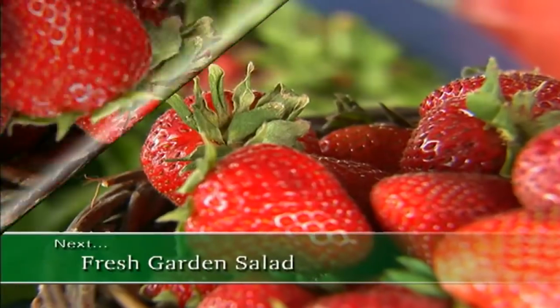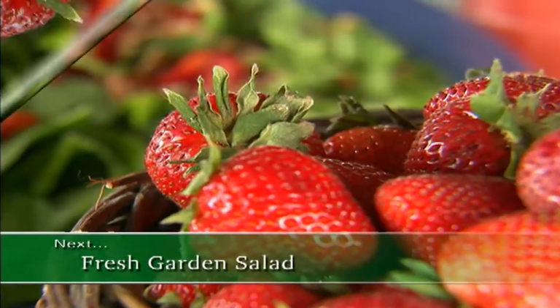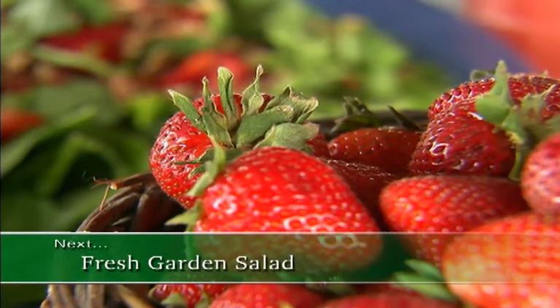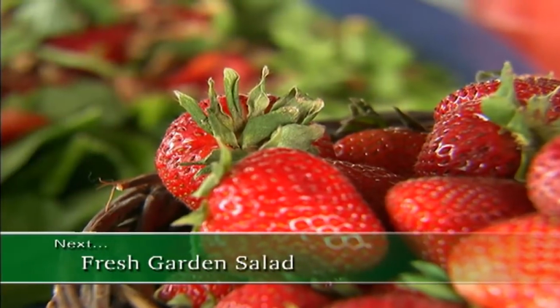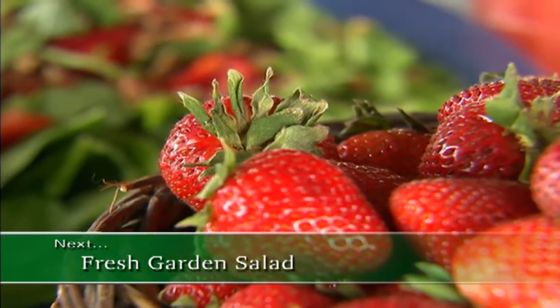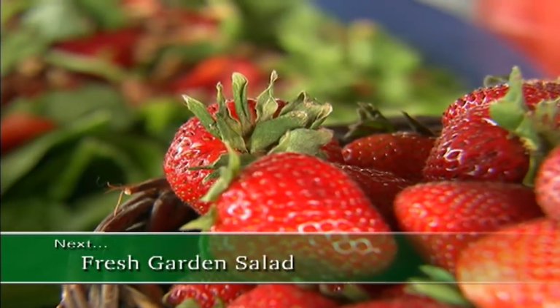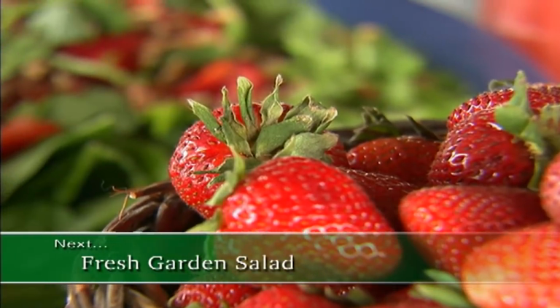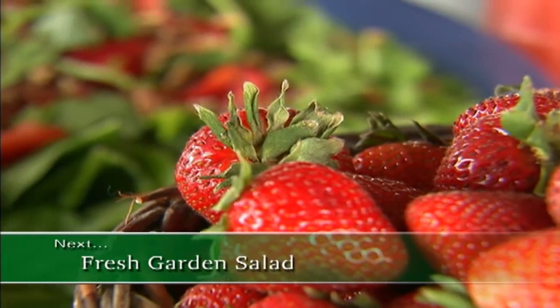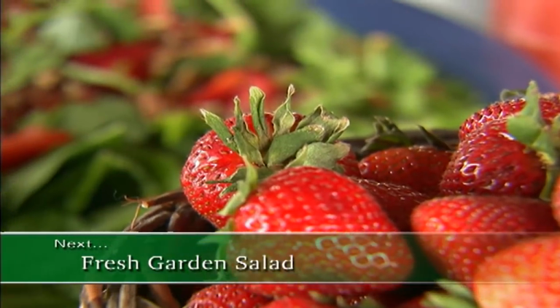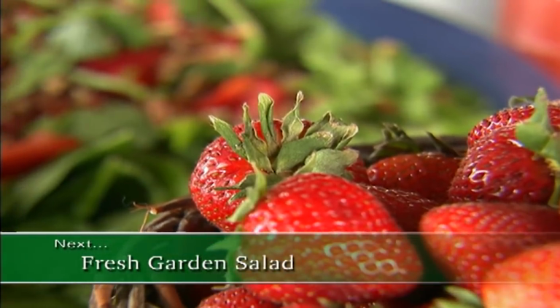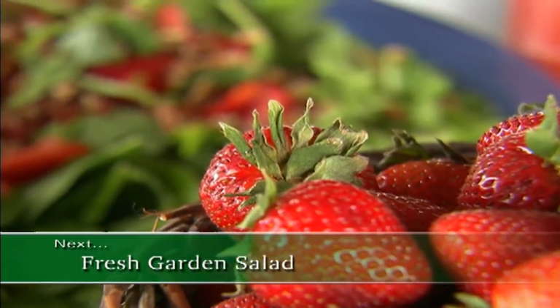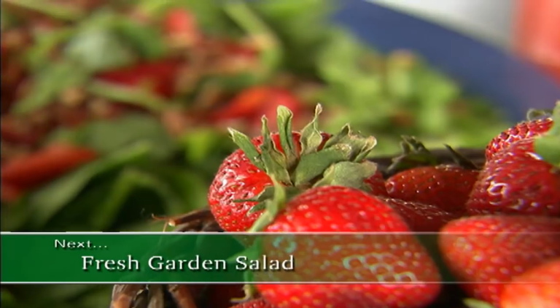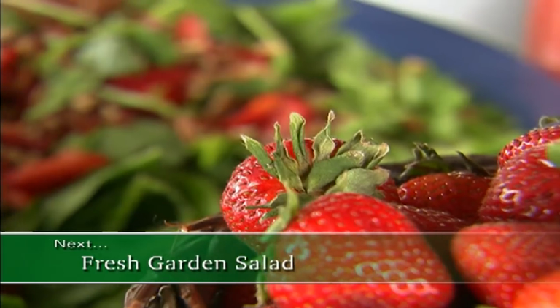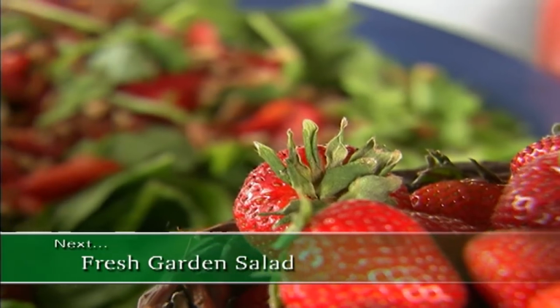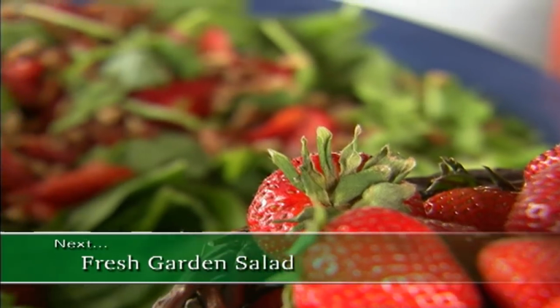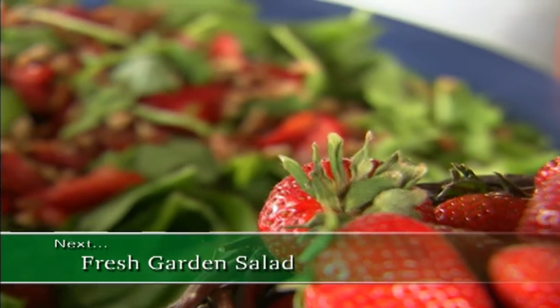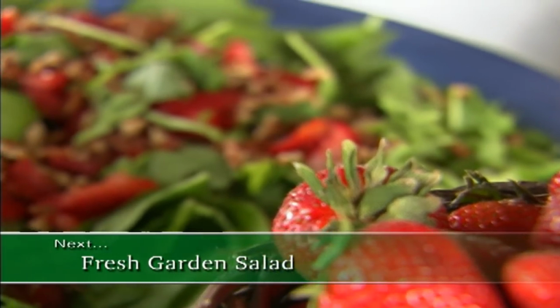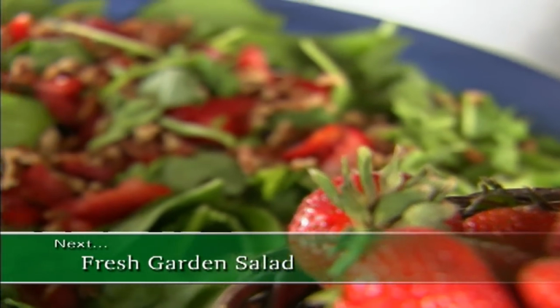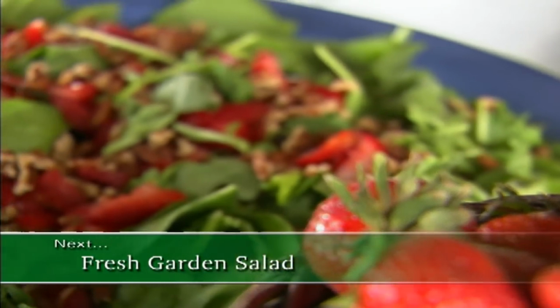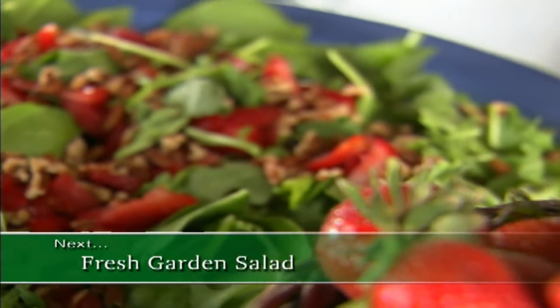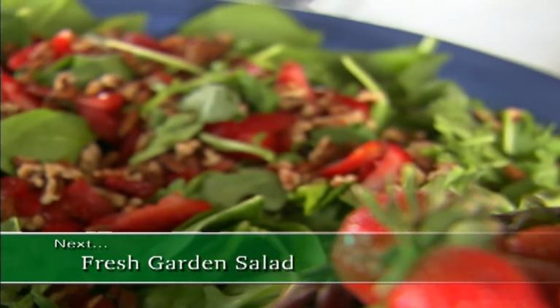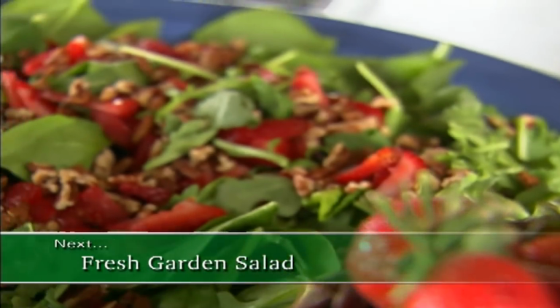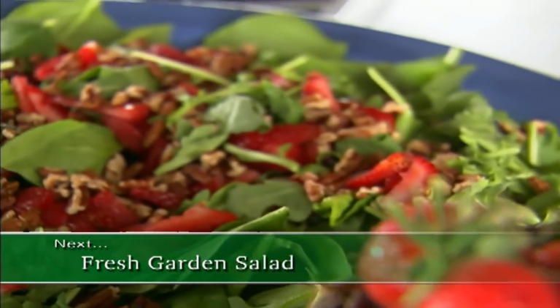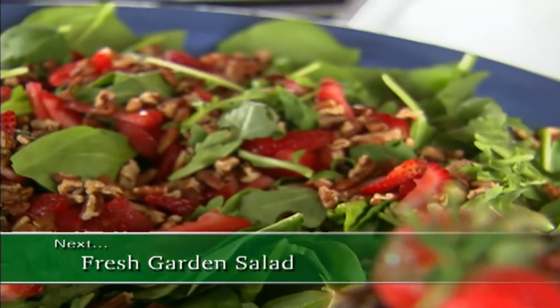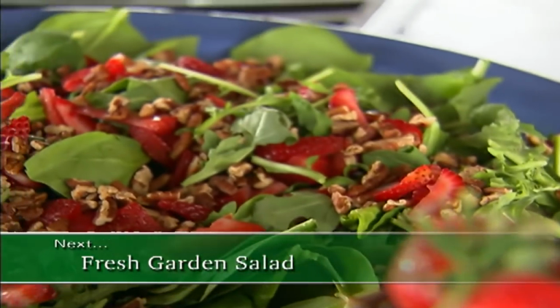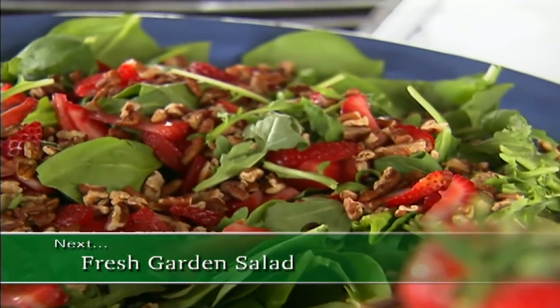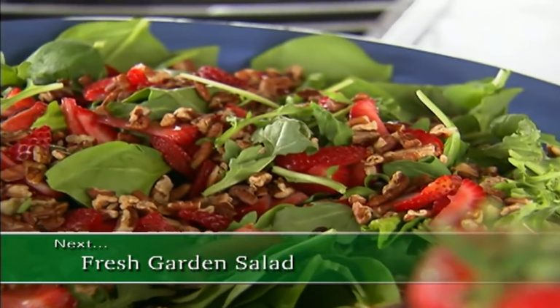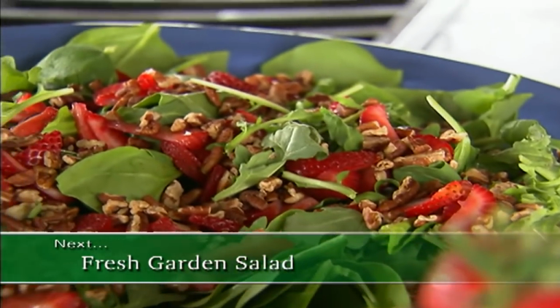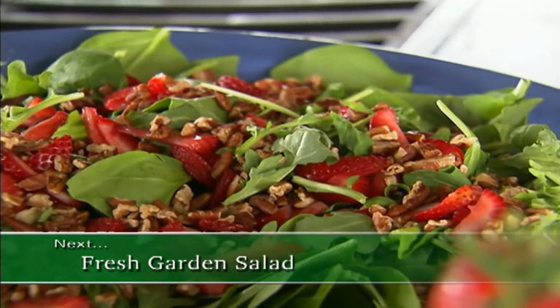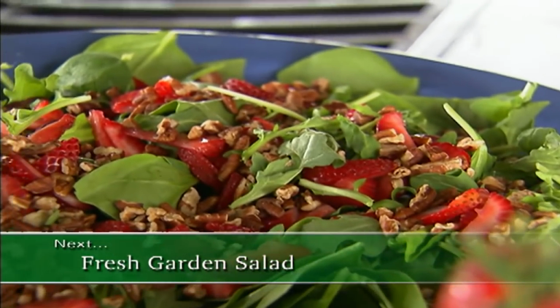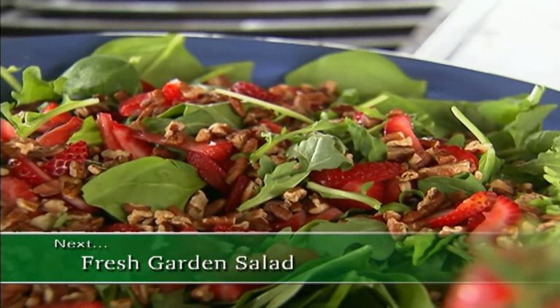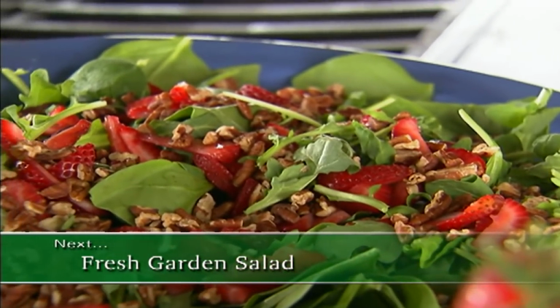After the break, I'll show you how to make this delicious recipe, so stay tuned.